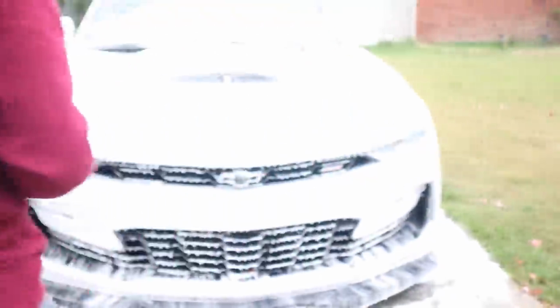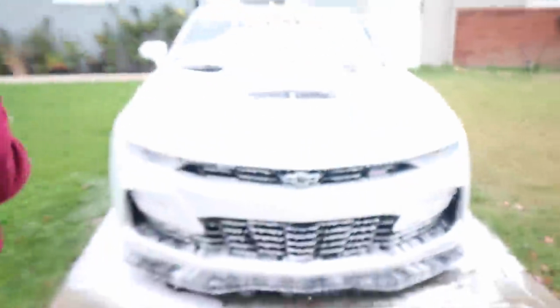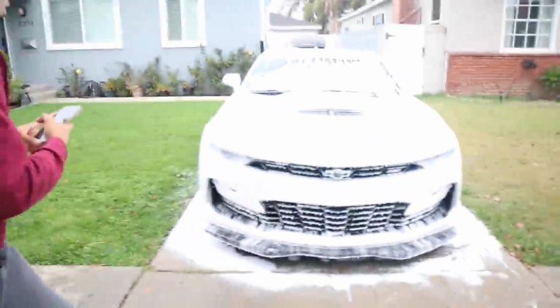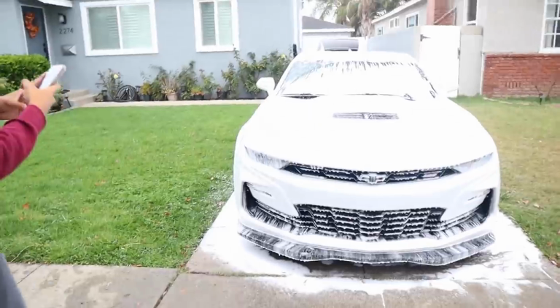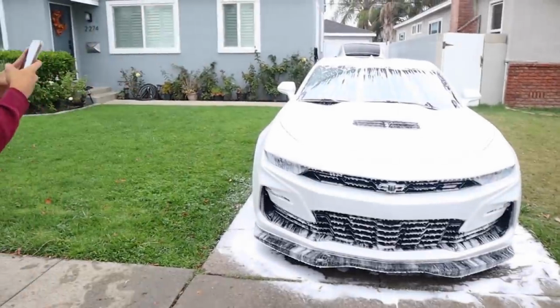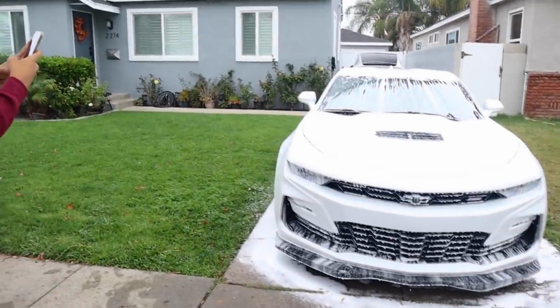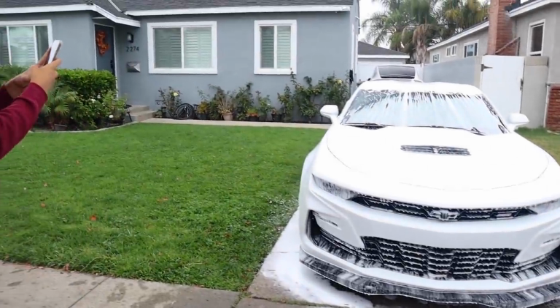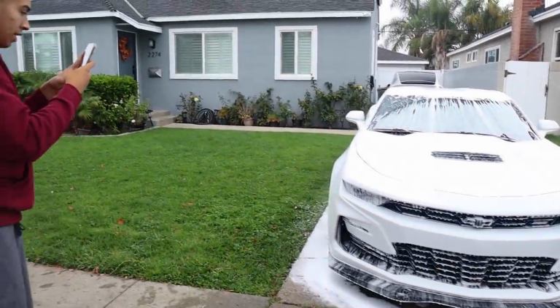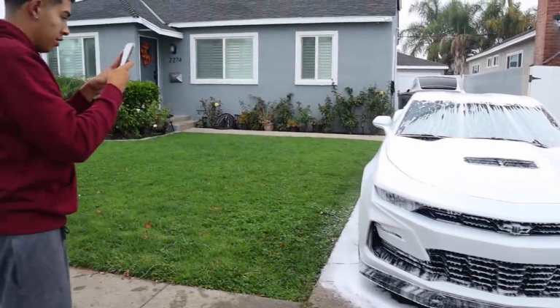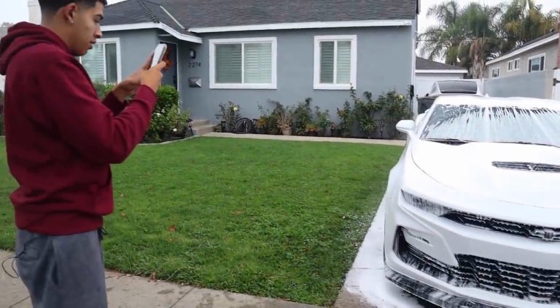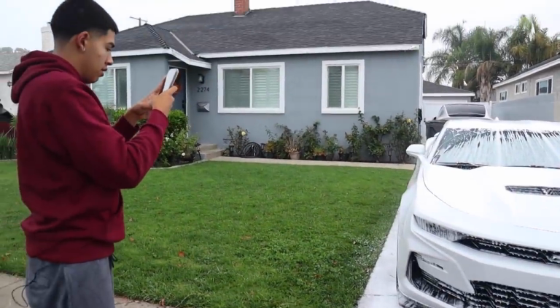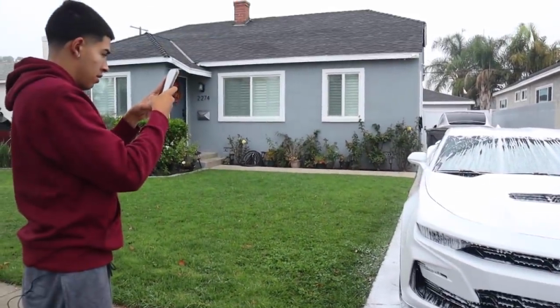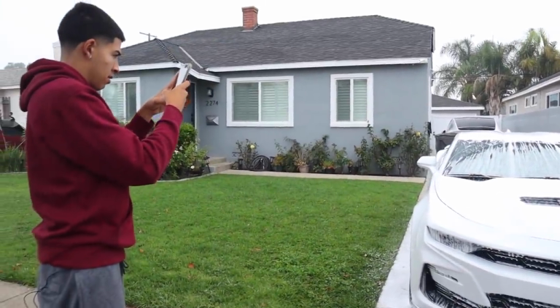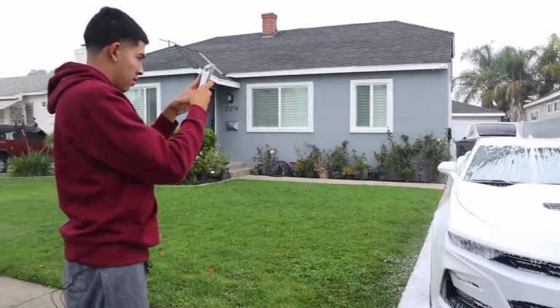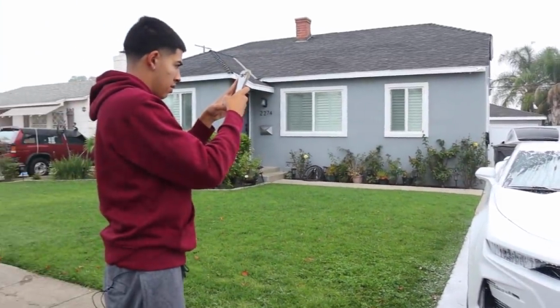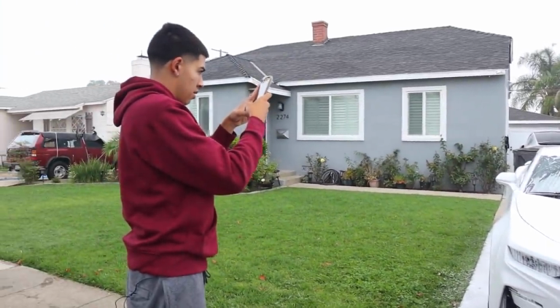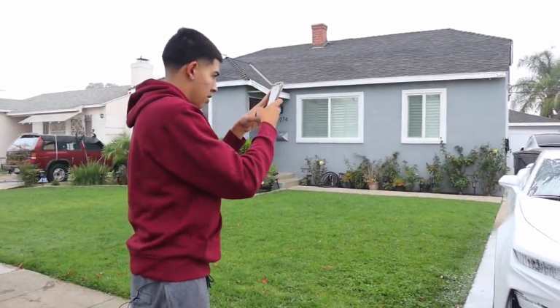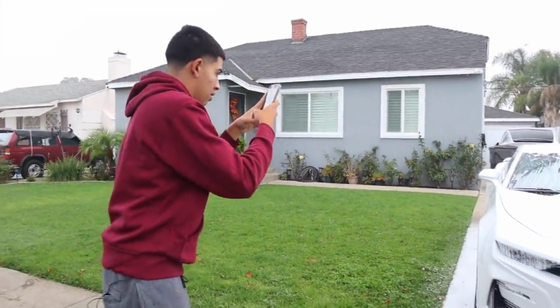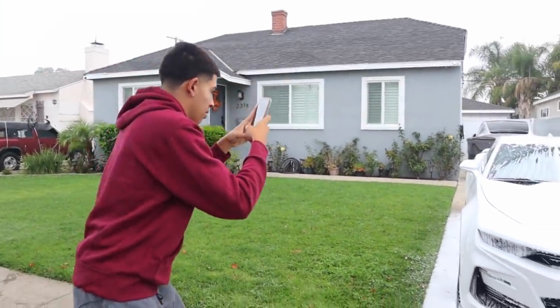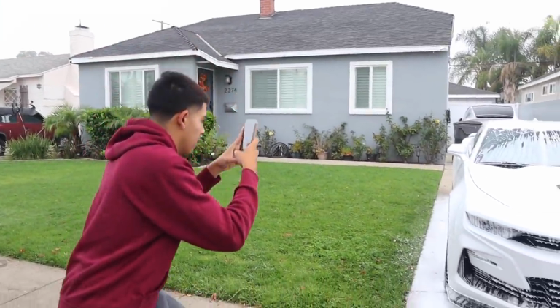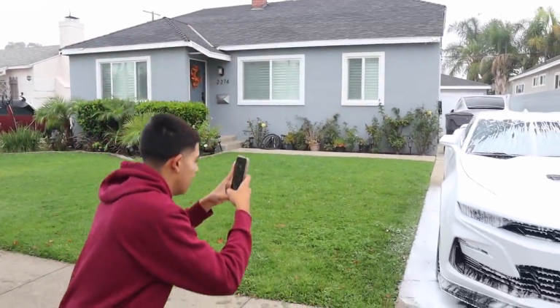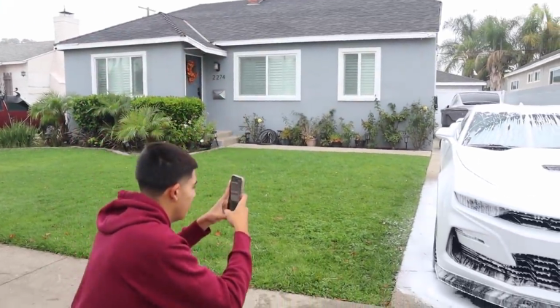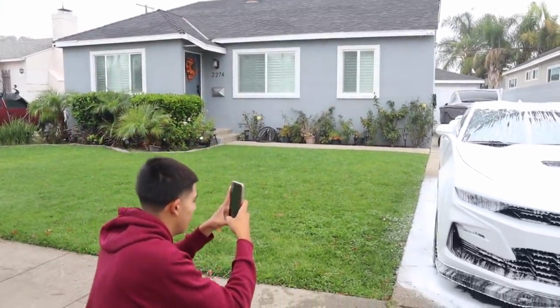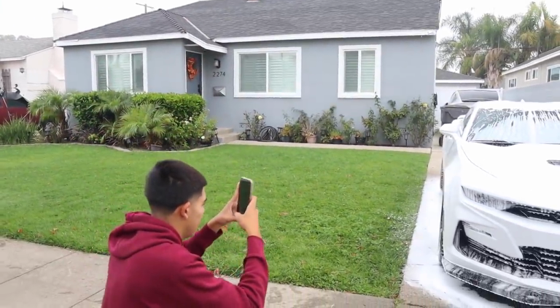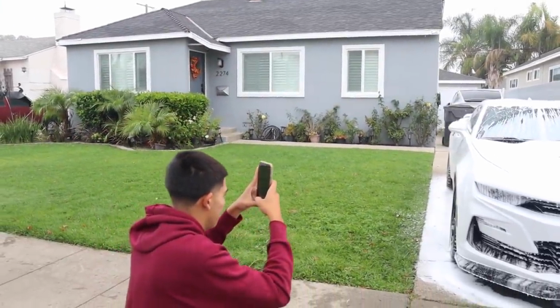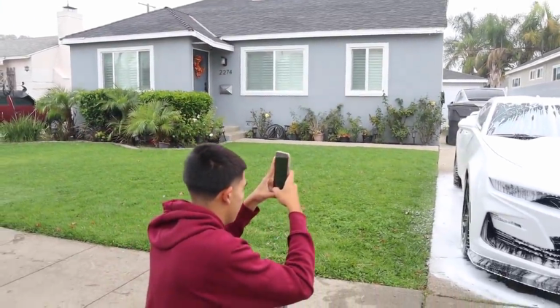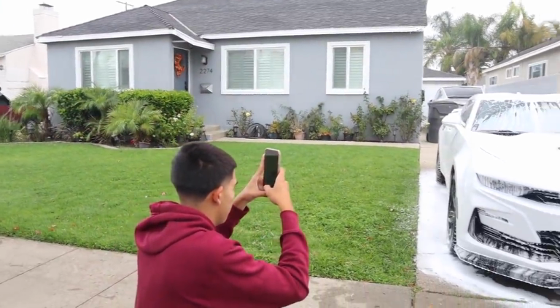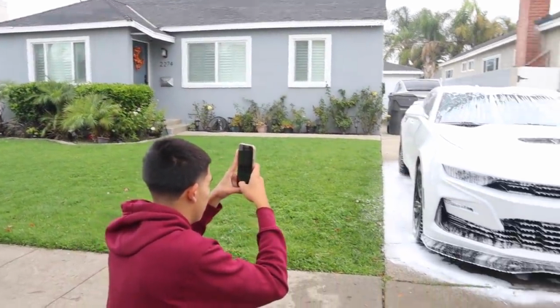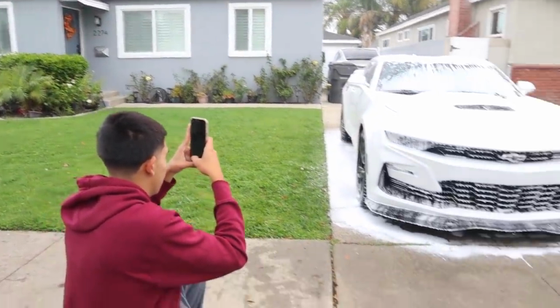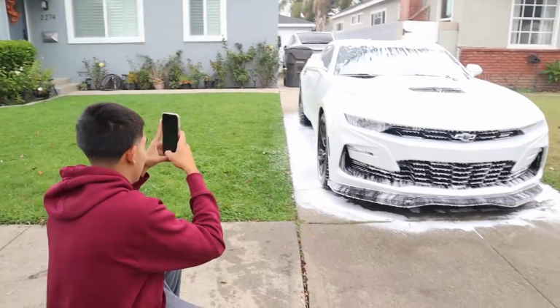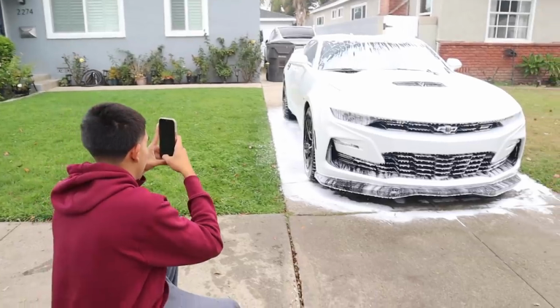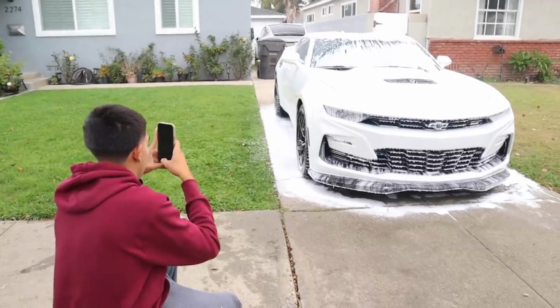Are you taking pictures or videos, James? Pictures — for the gram. You've got to, gotta get that business and Instagram content.